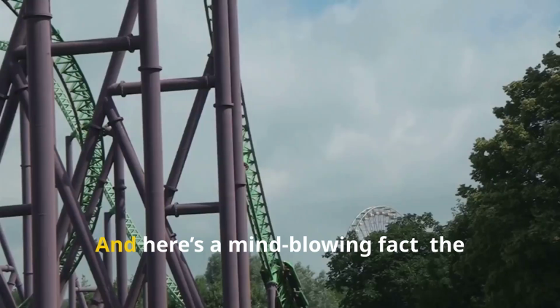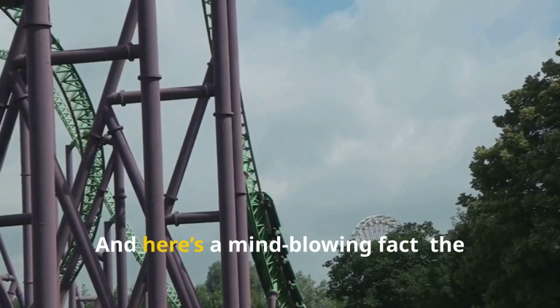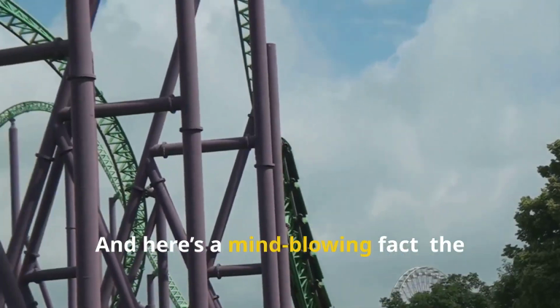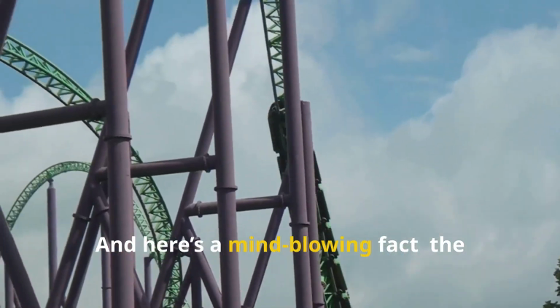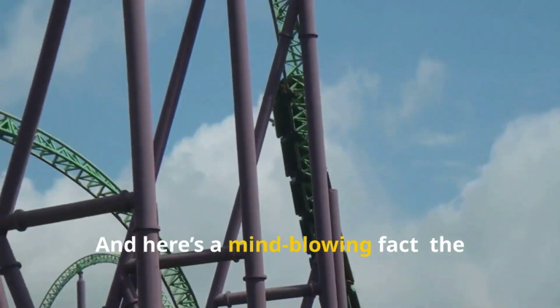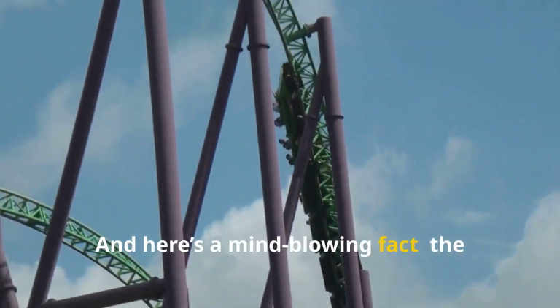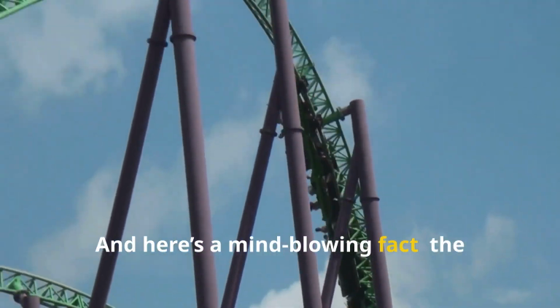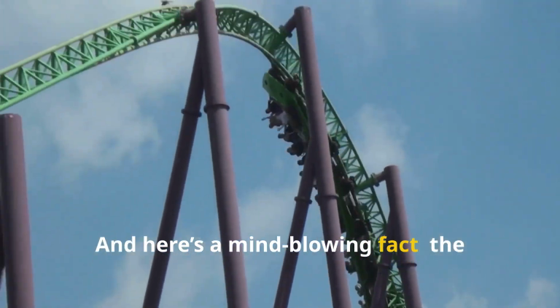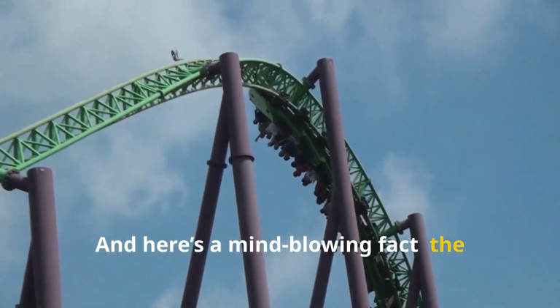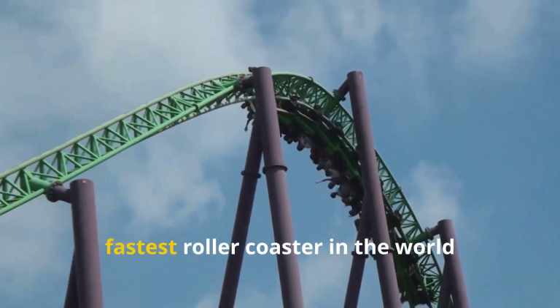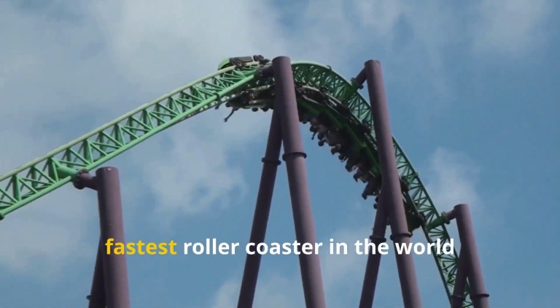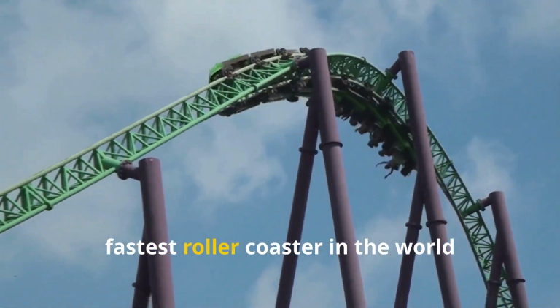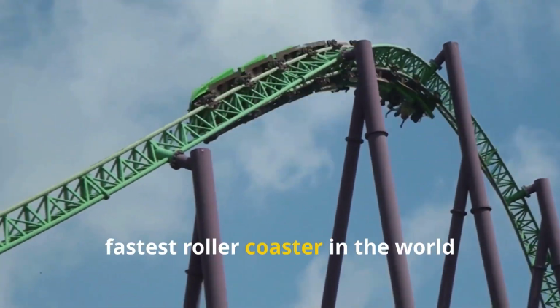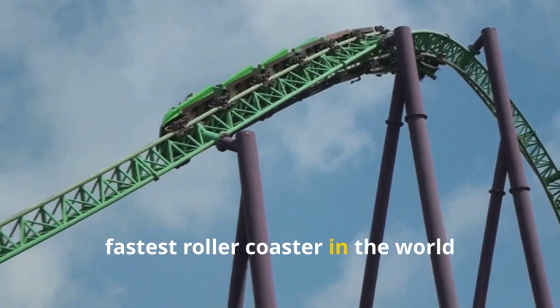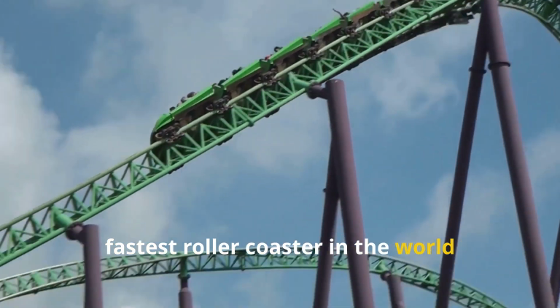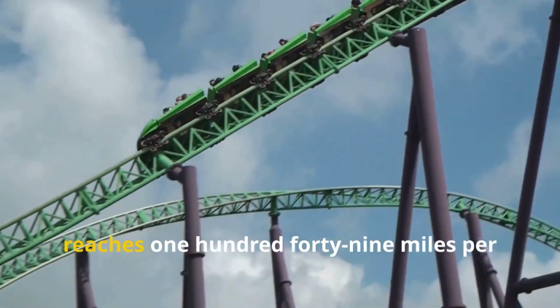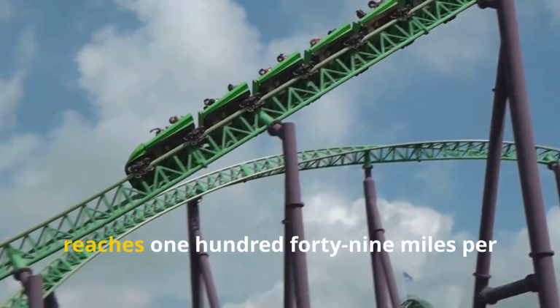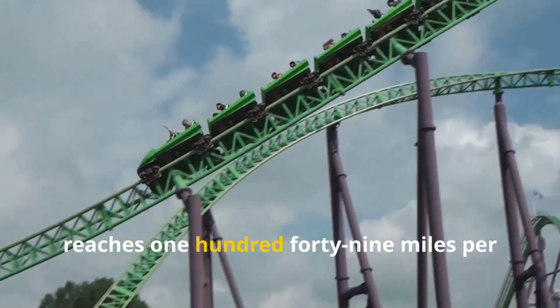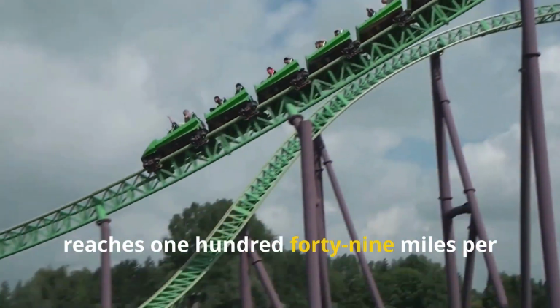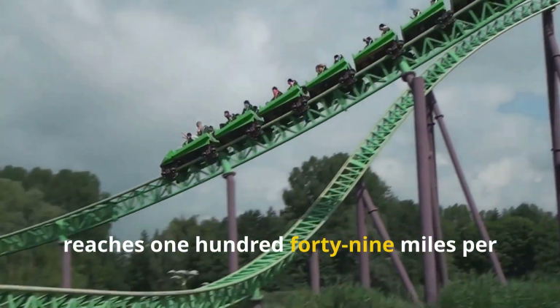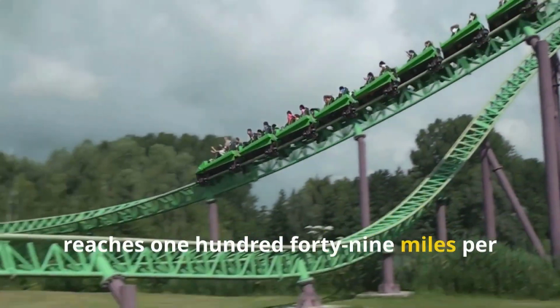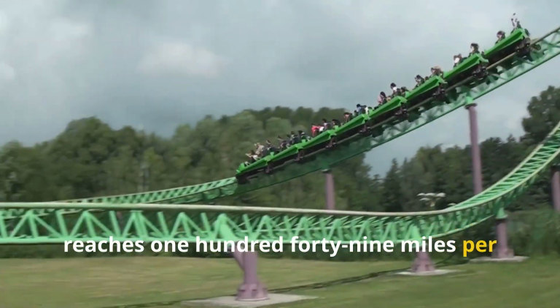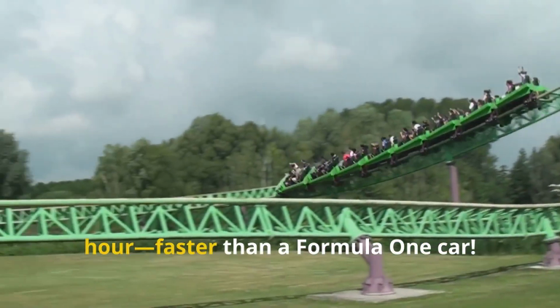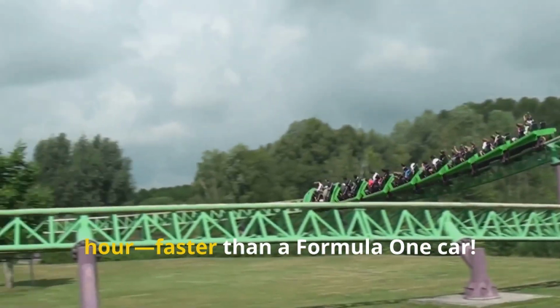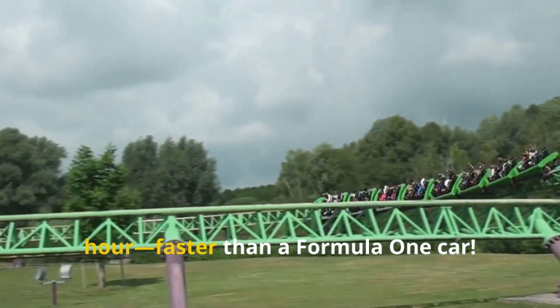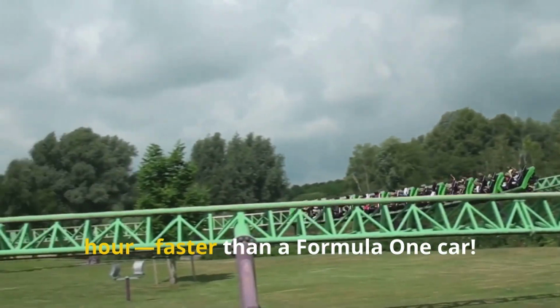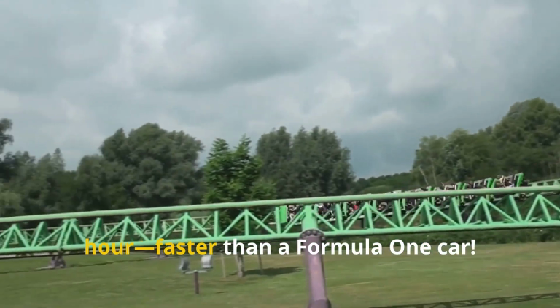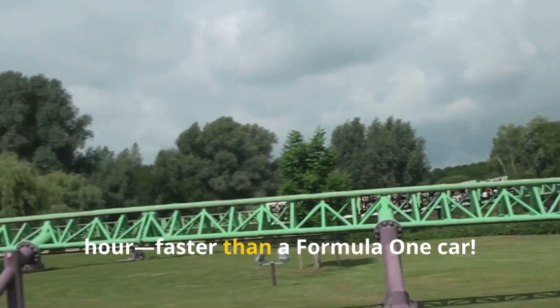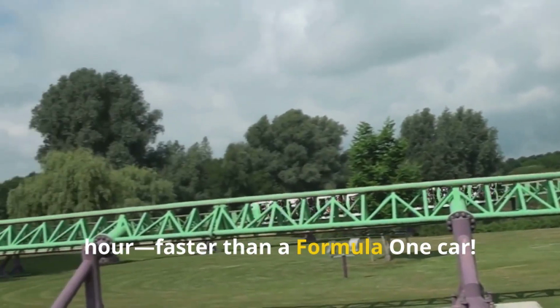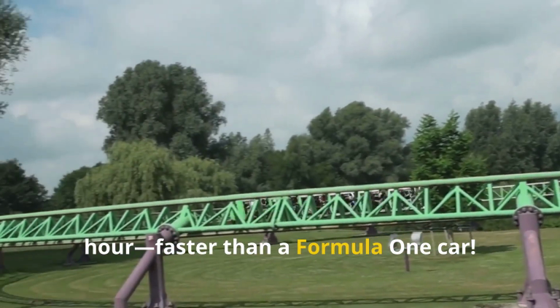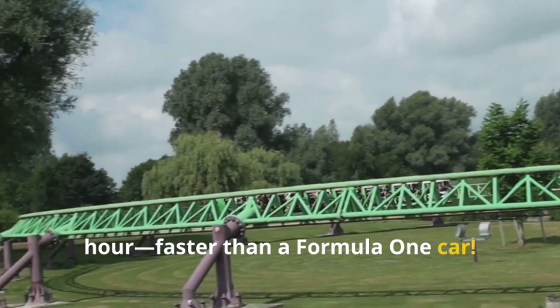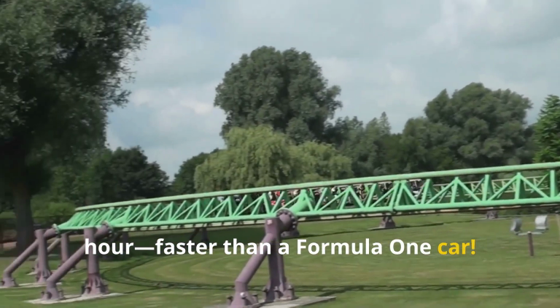And here's a mind-blowing fact: the fastest roller coaster in the world reaches 149 miles per hour — faster than a Formula One car.